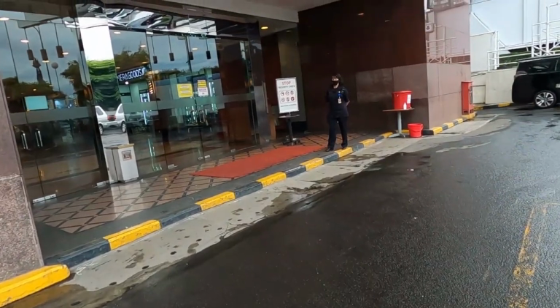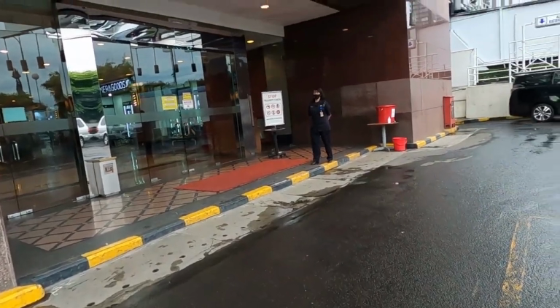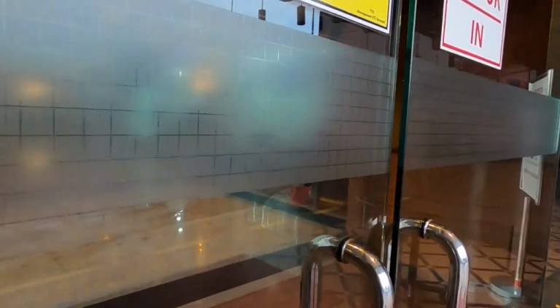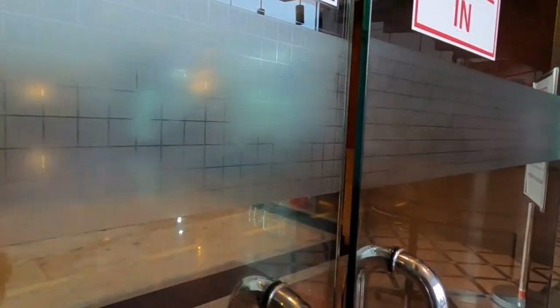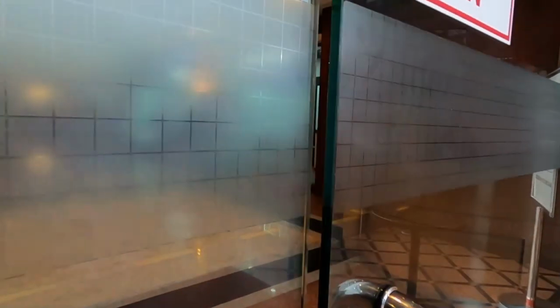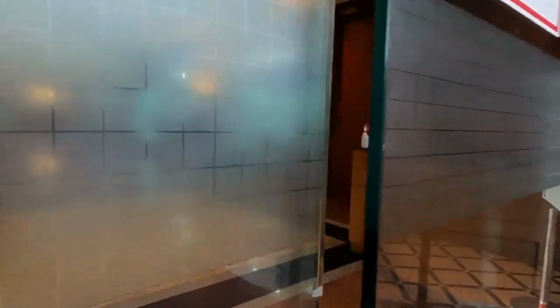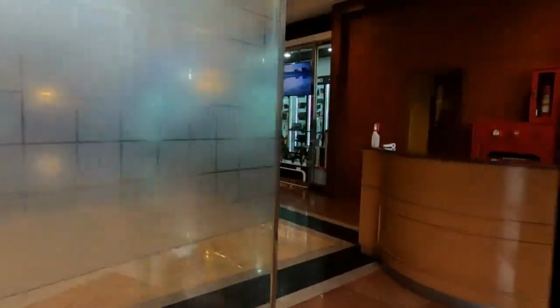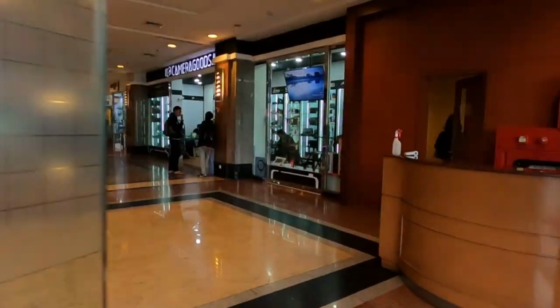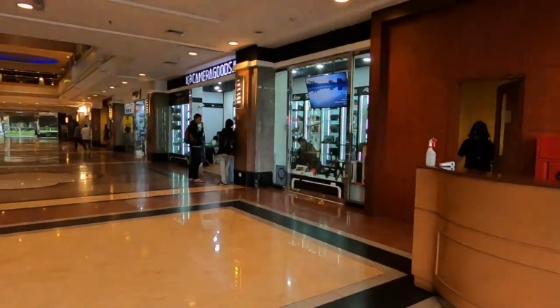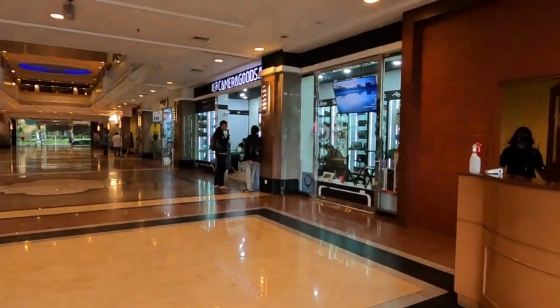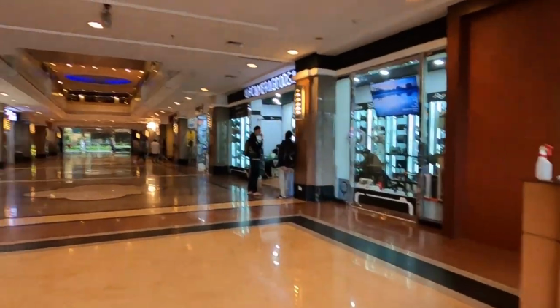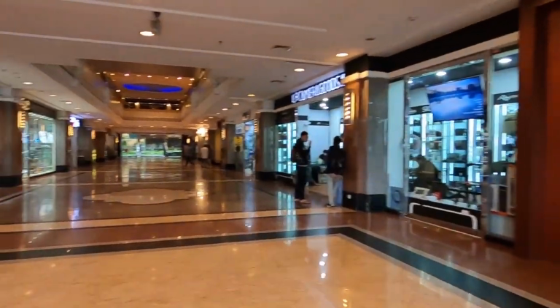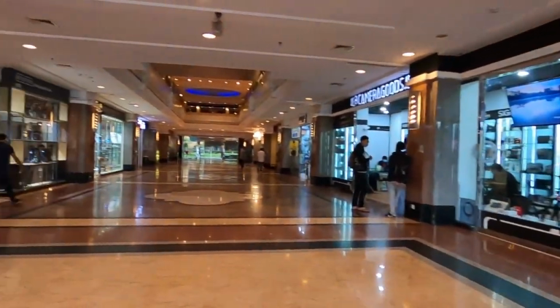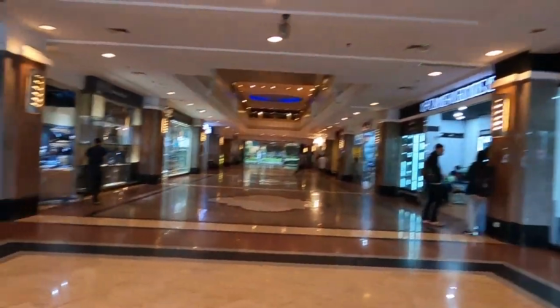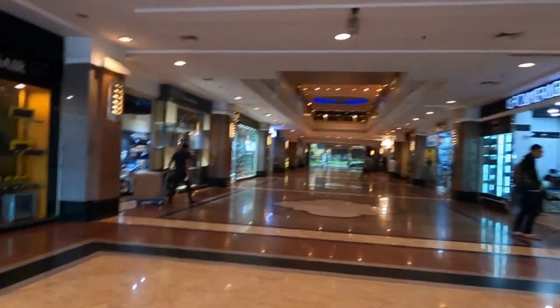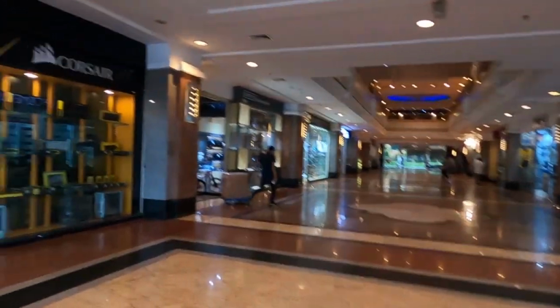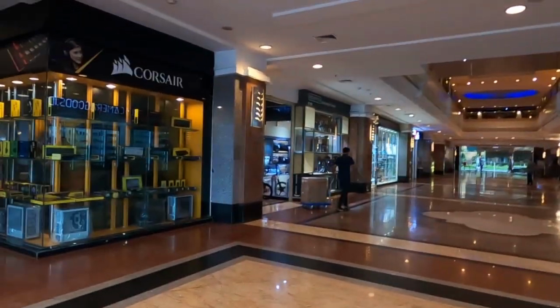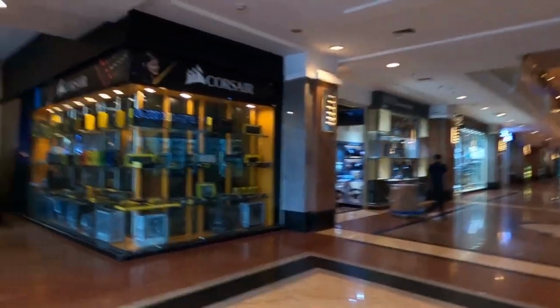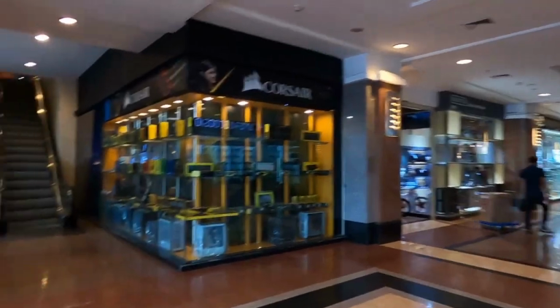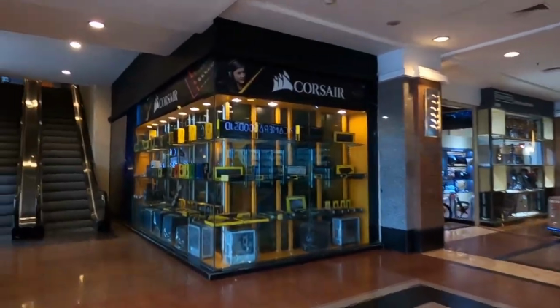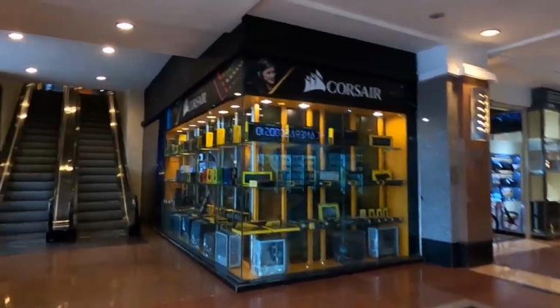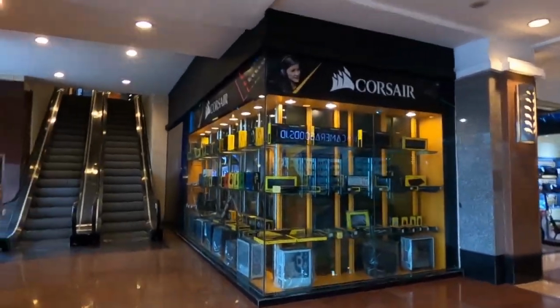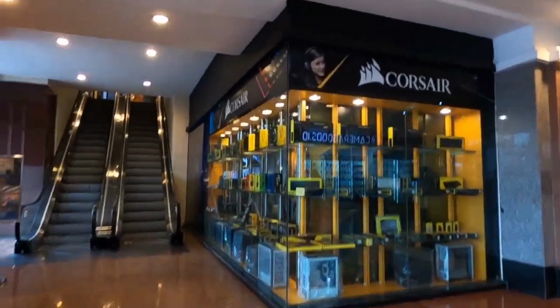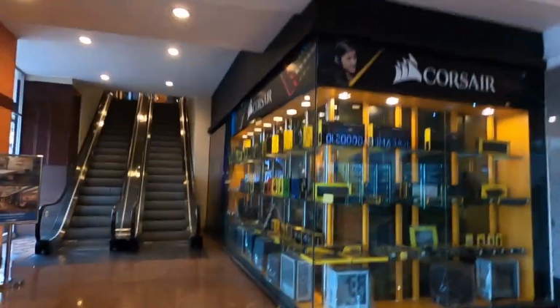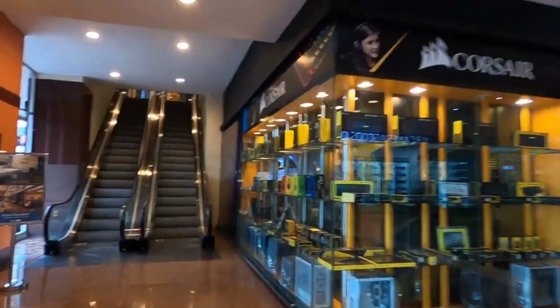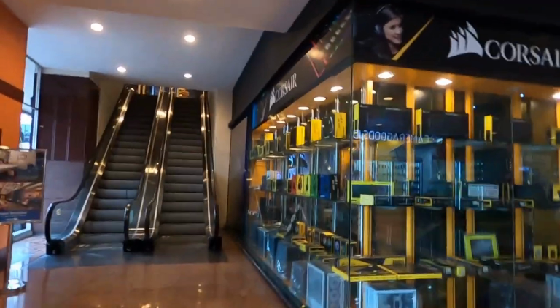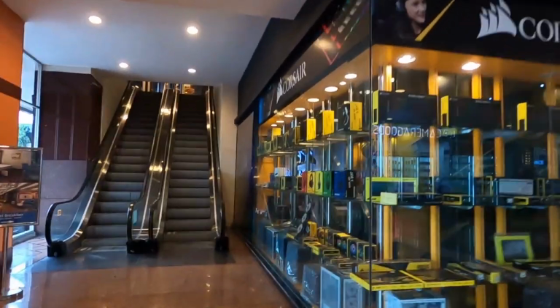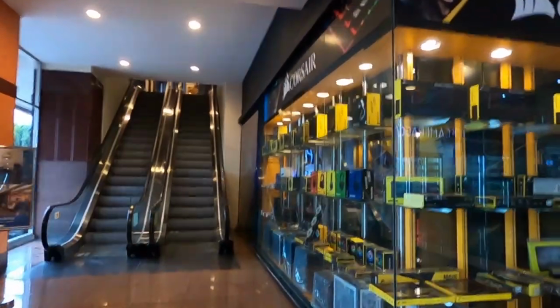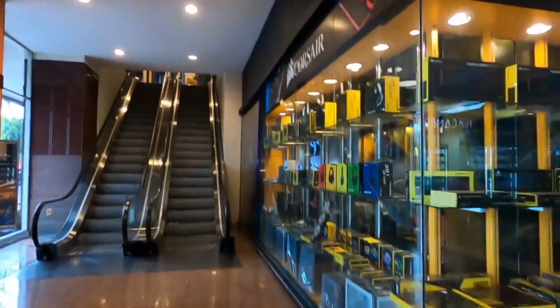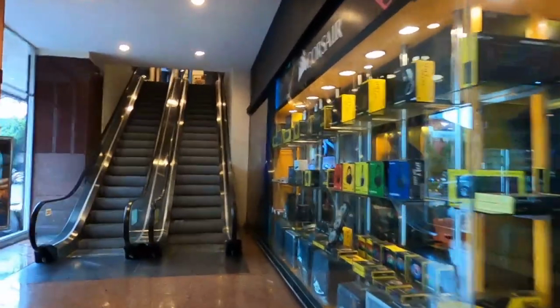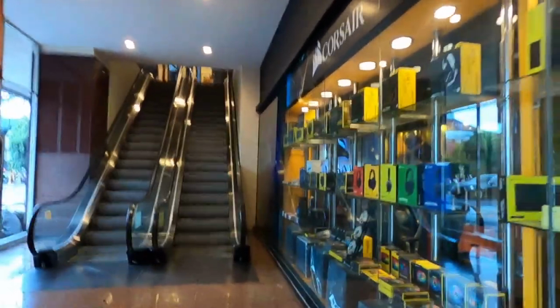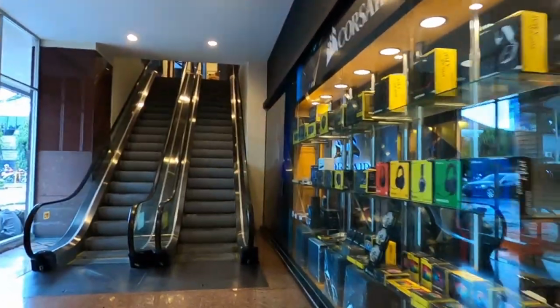My dad just never used them after he bought them years ago as a package from a flea market in Europe. So I took them in for a repair.